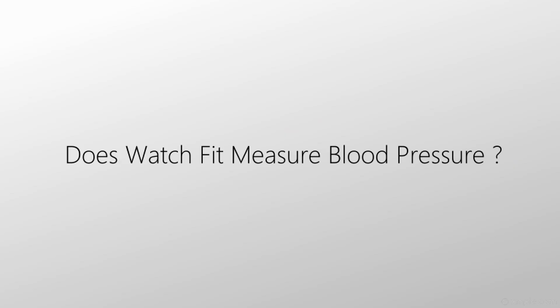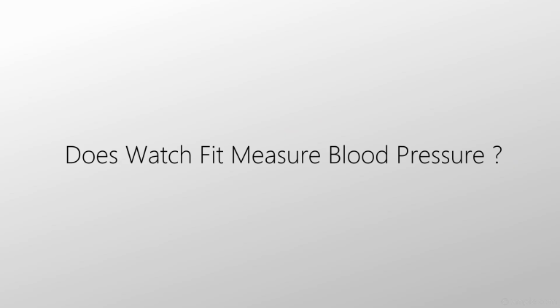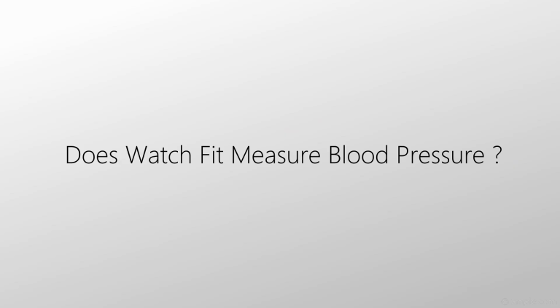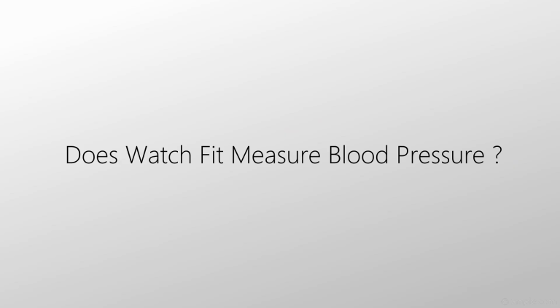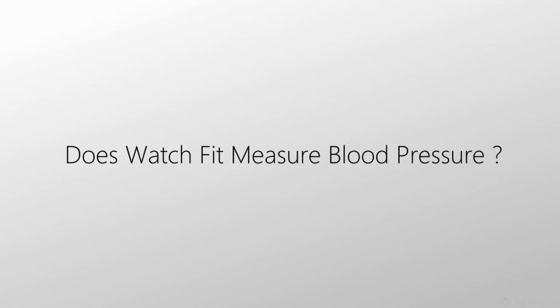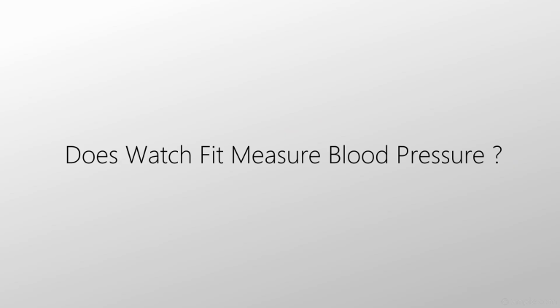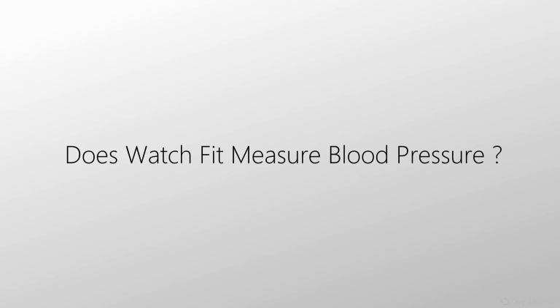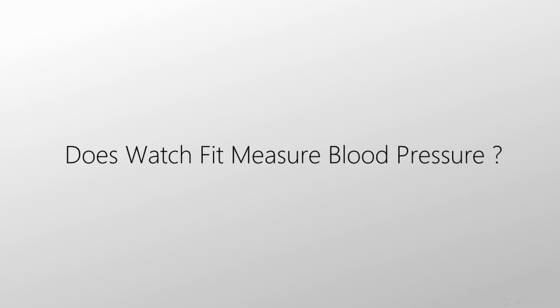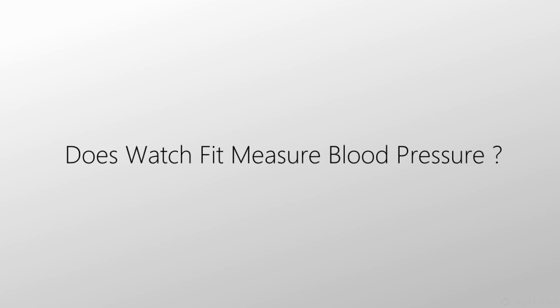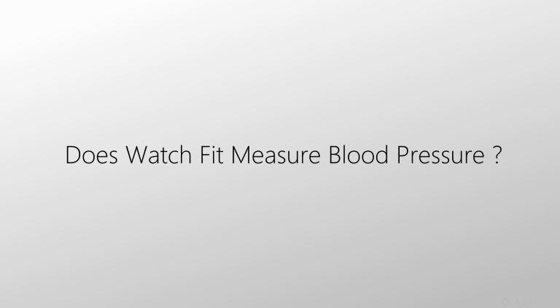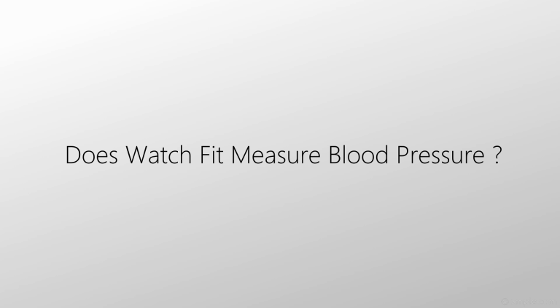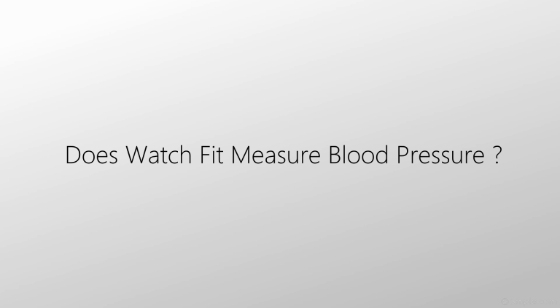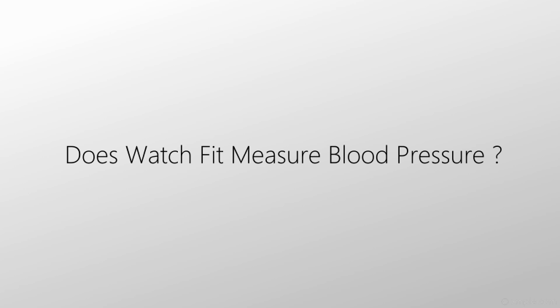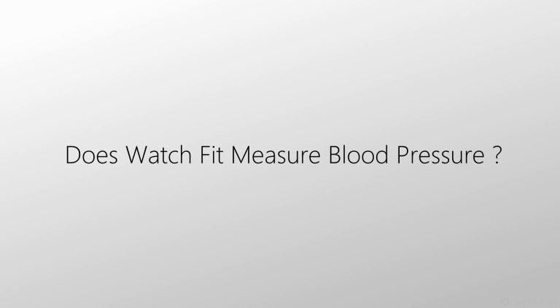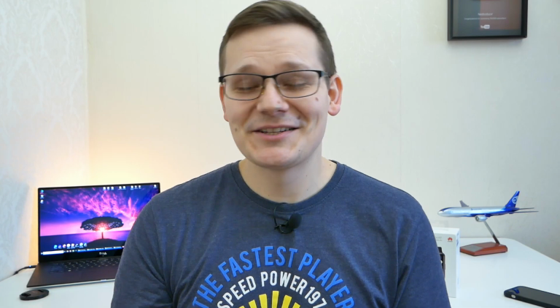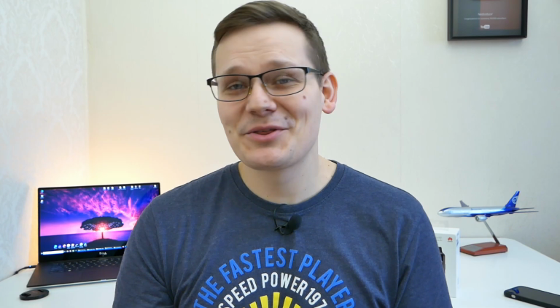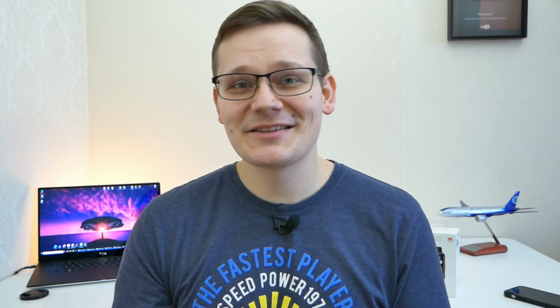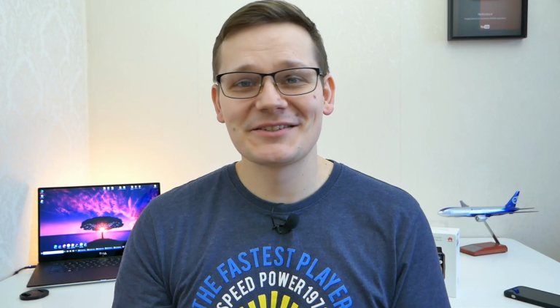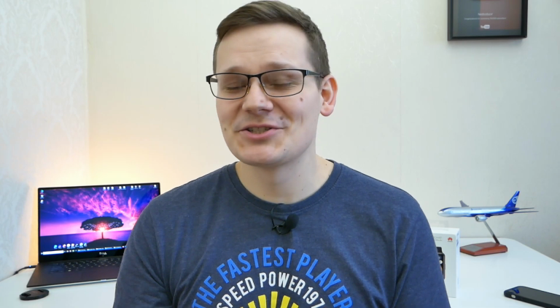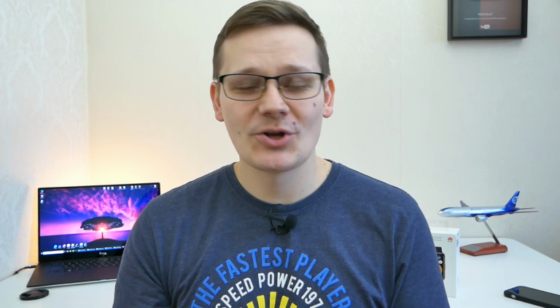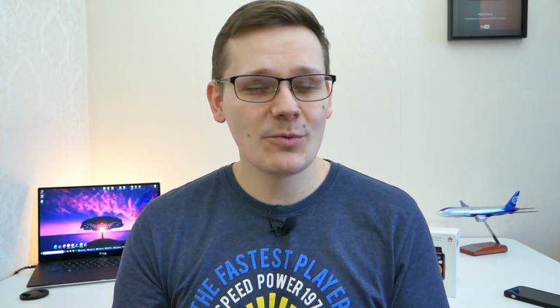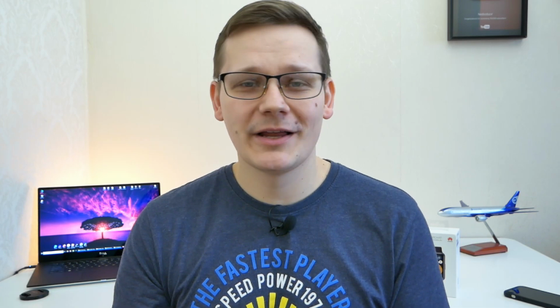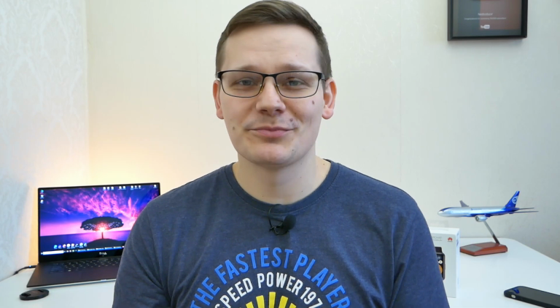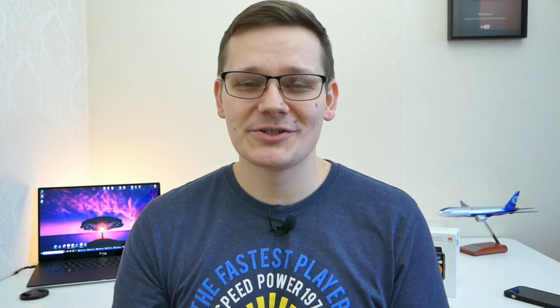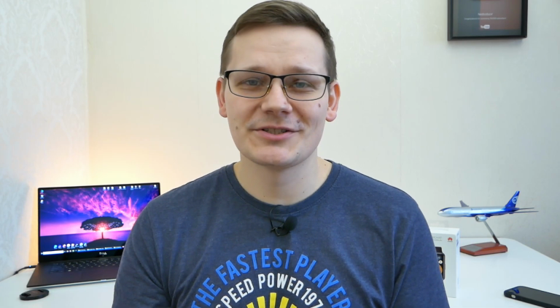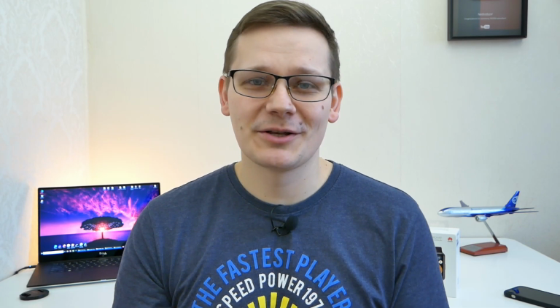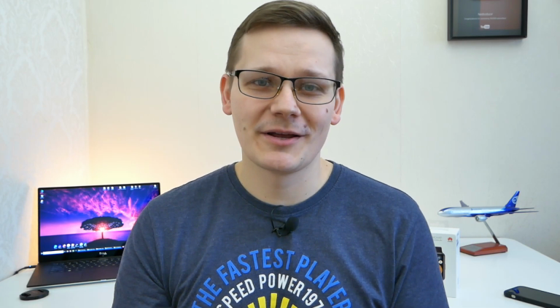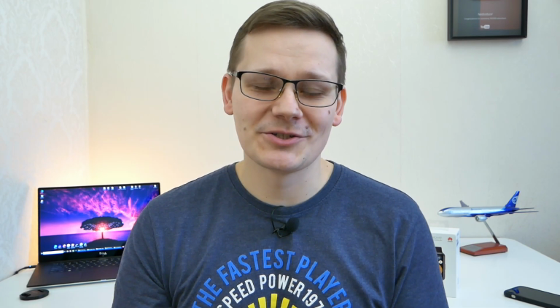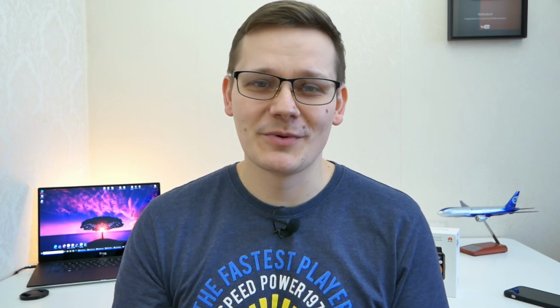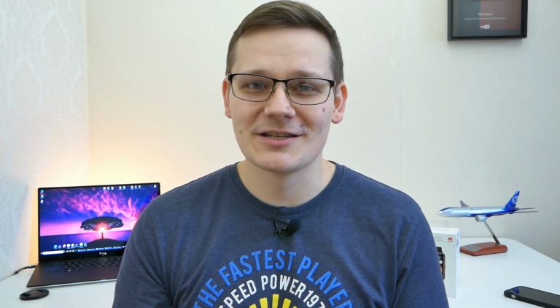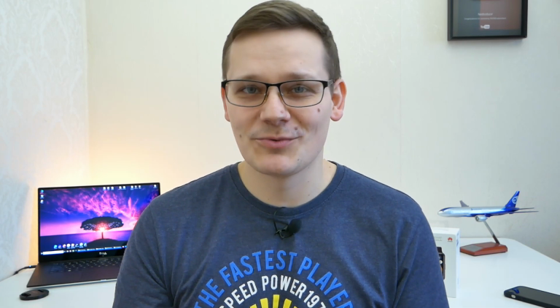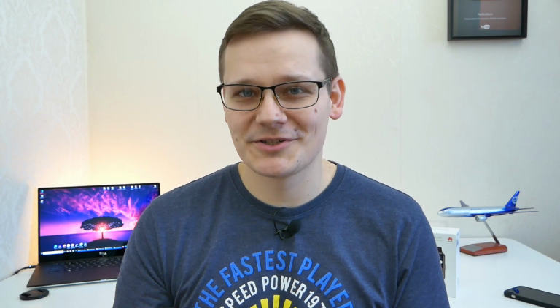Does Watch Fit measure blood pressure? Here the answer is no — blood pressure is not measured with this watch.